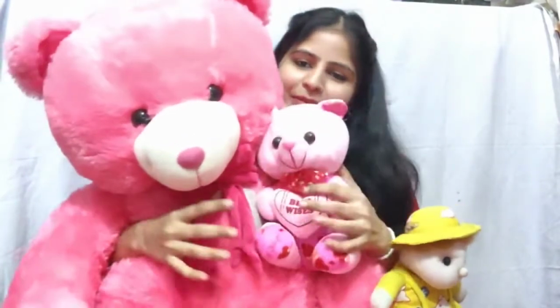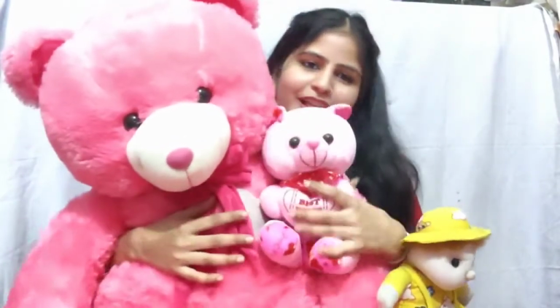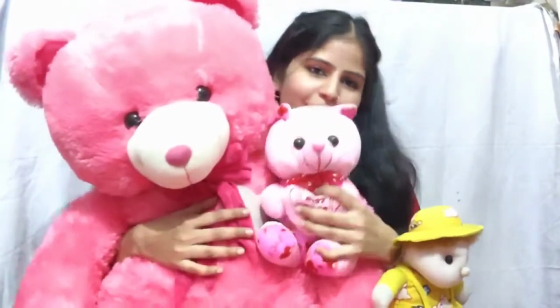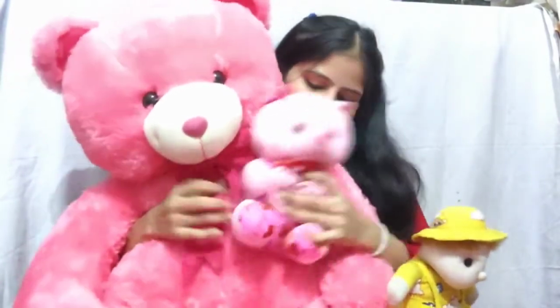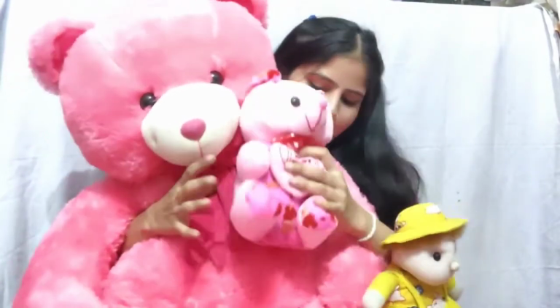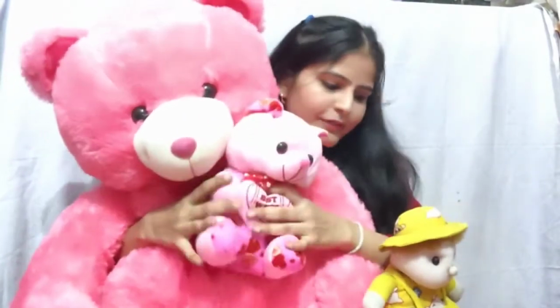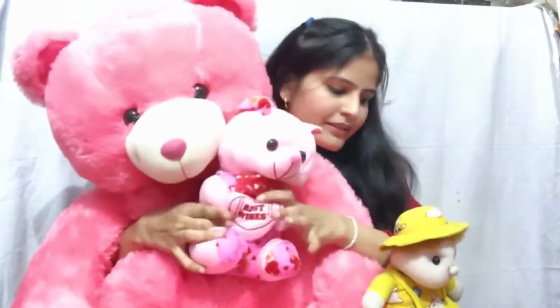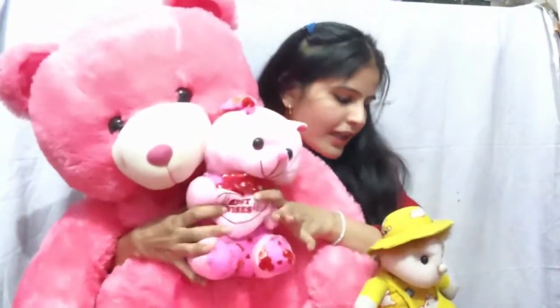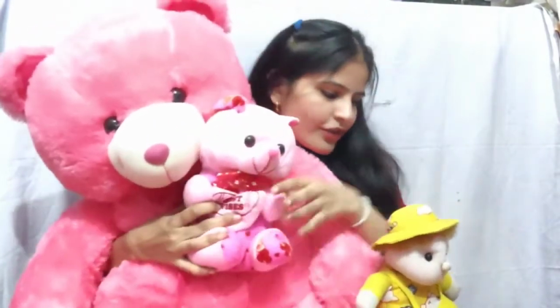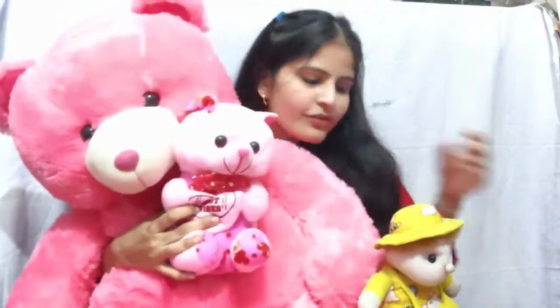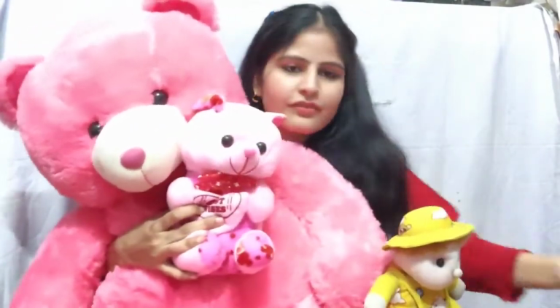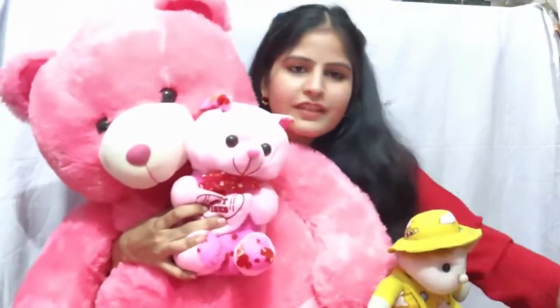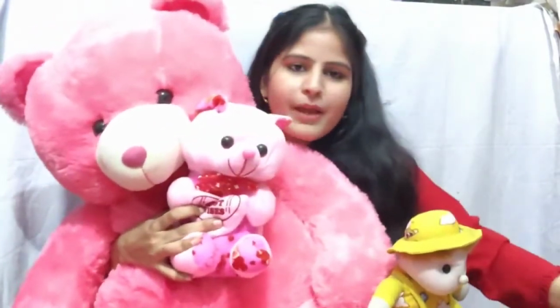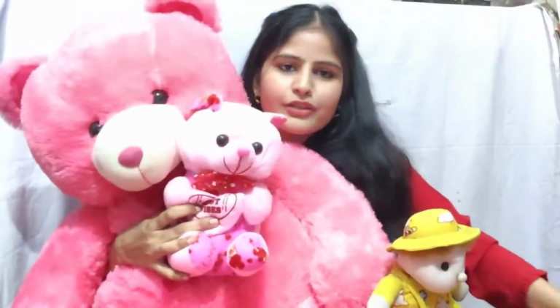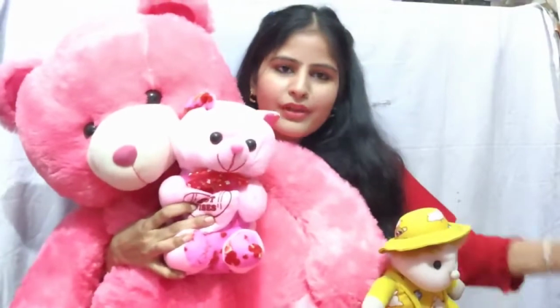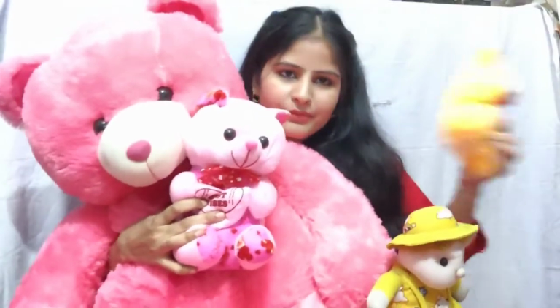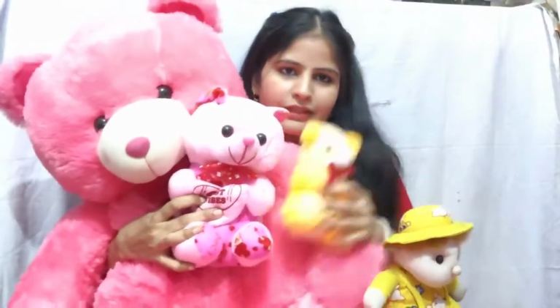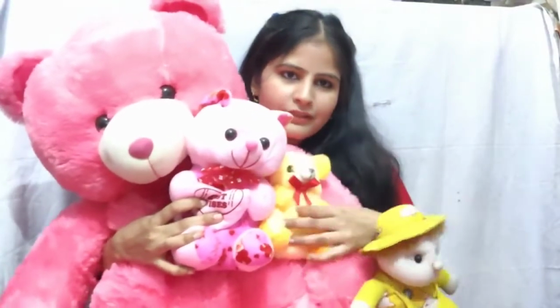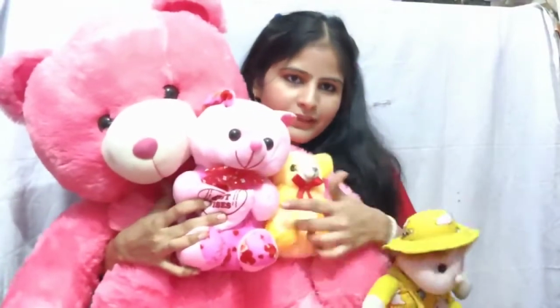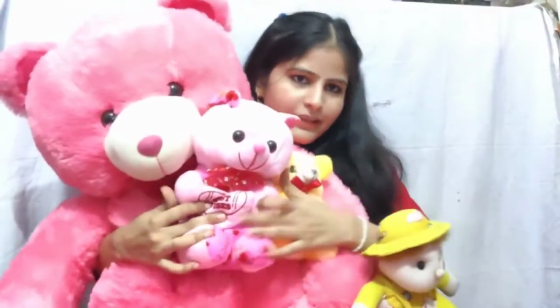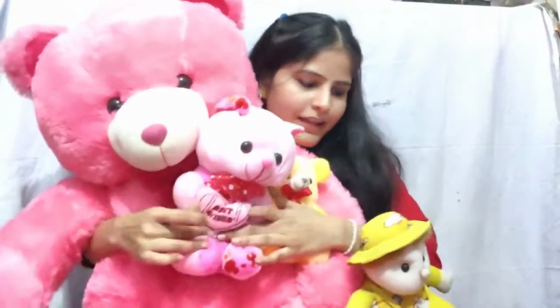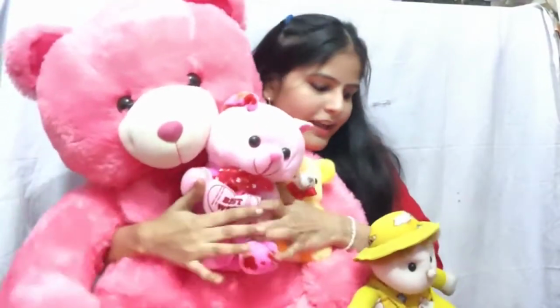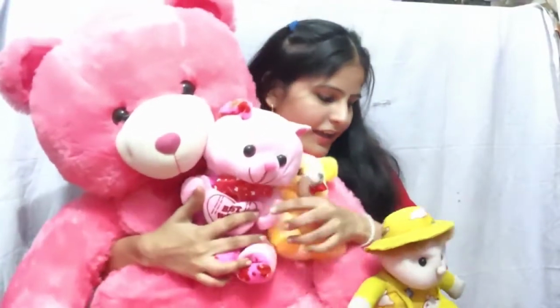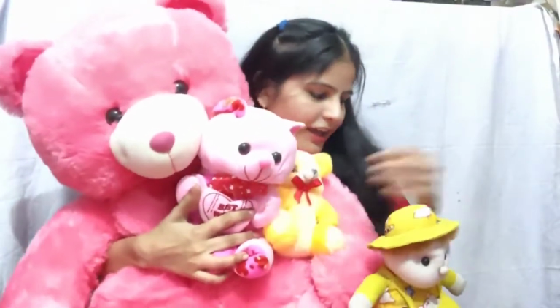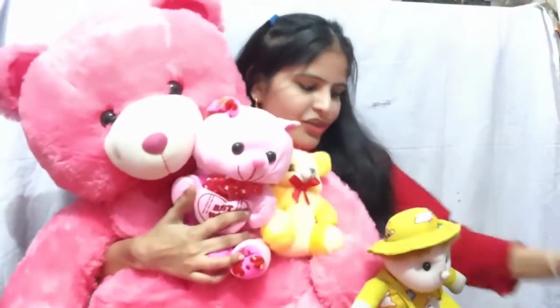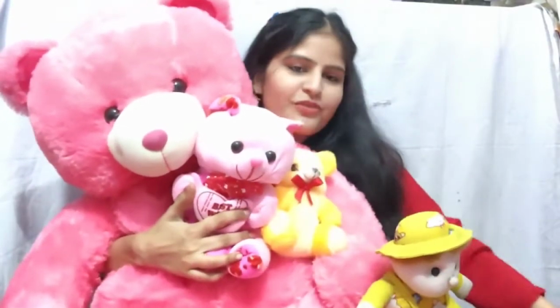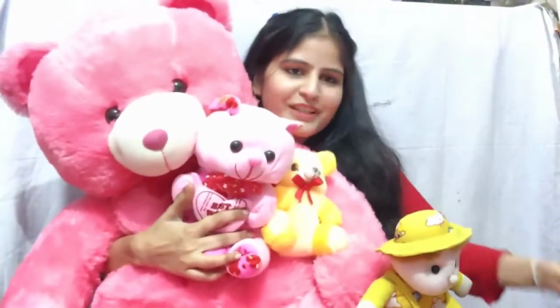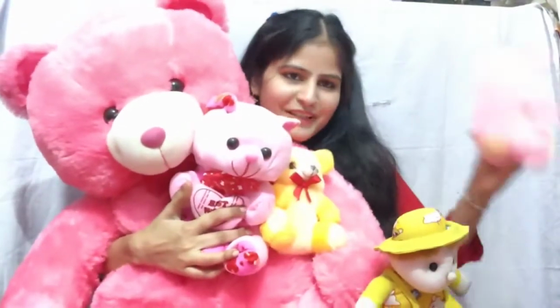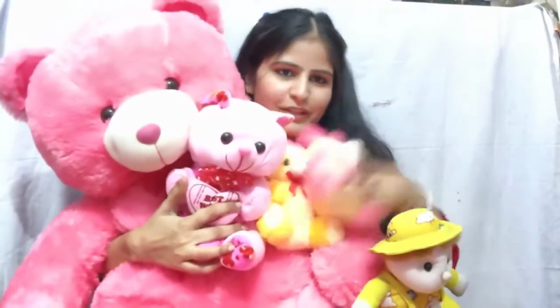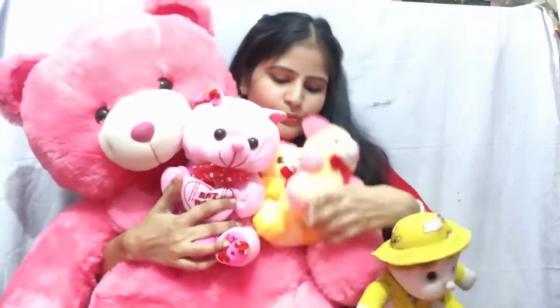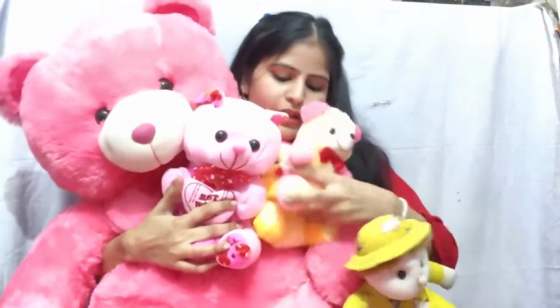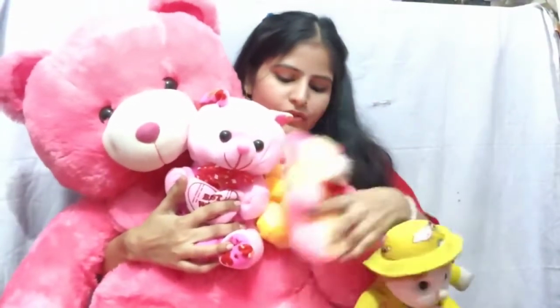I will show you all my soft toys. Please say bye to everyone. Please come back.